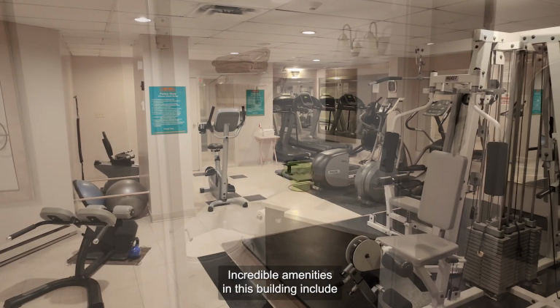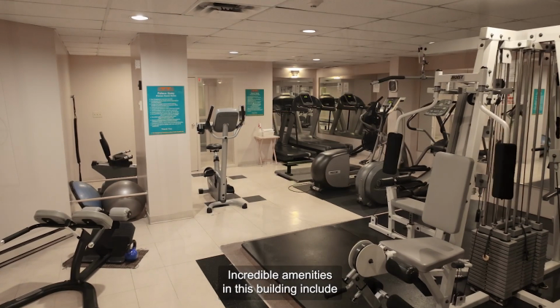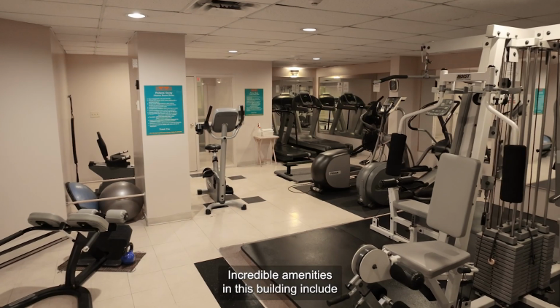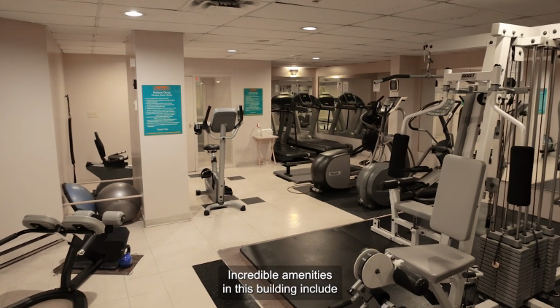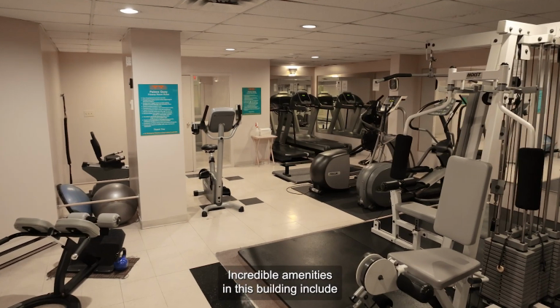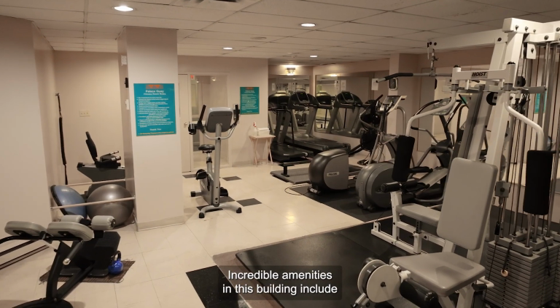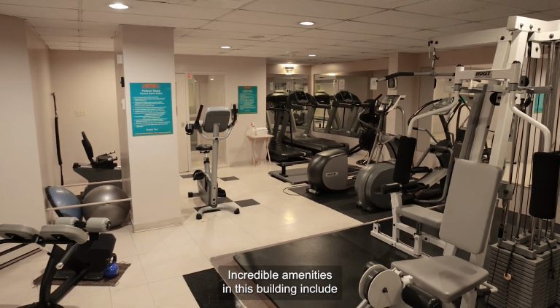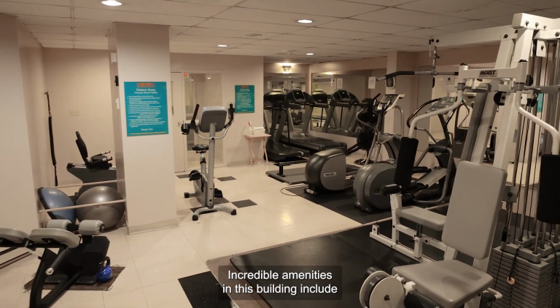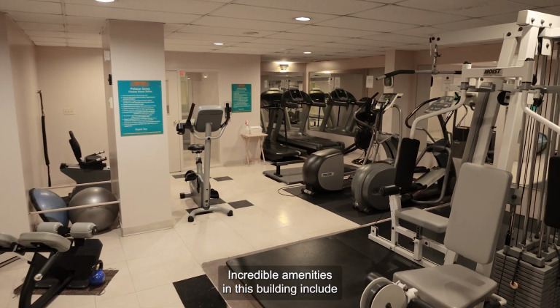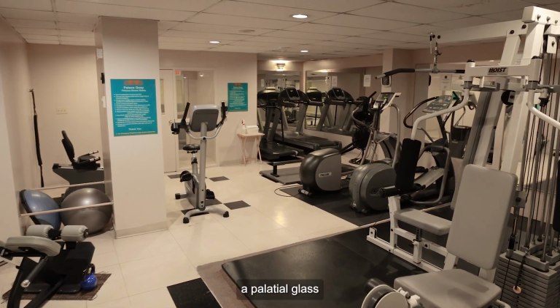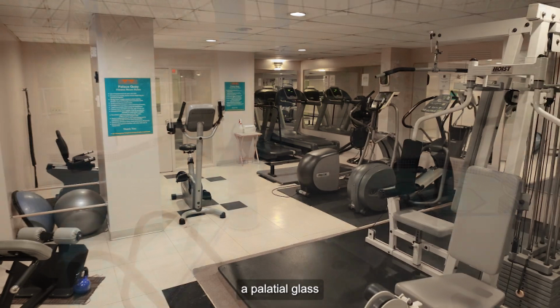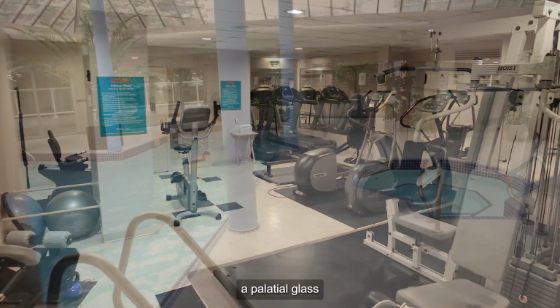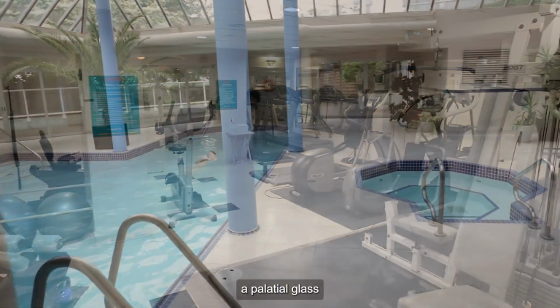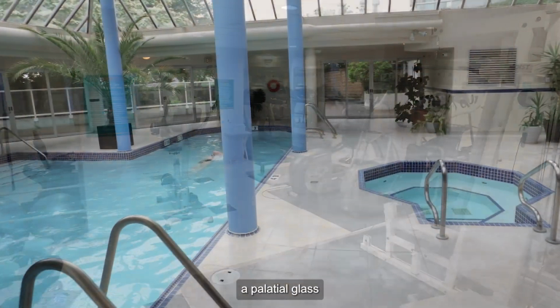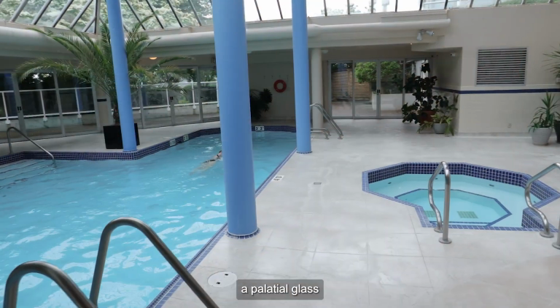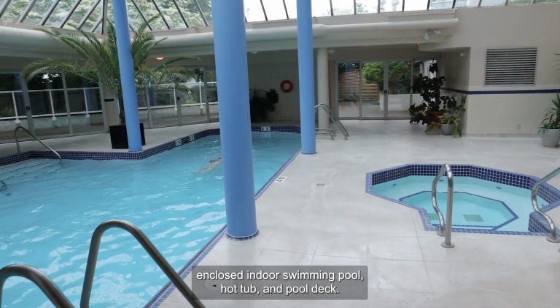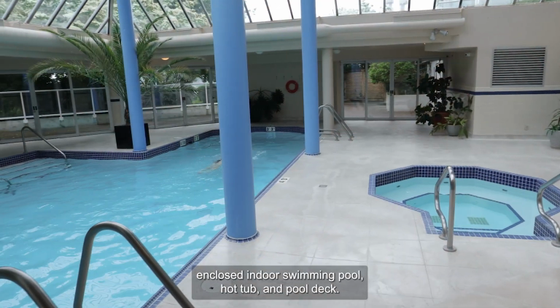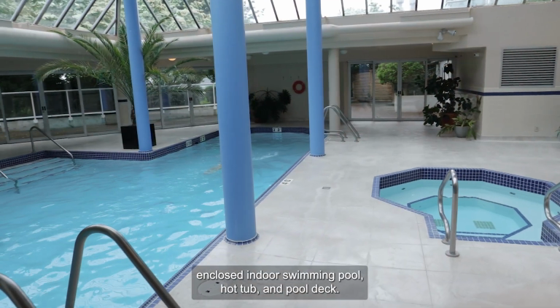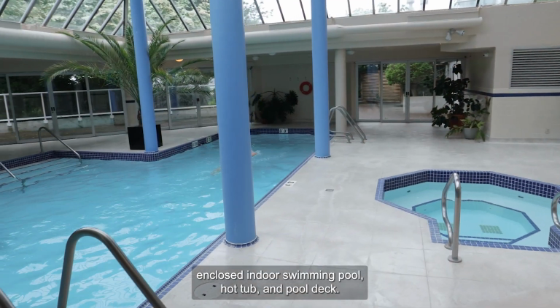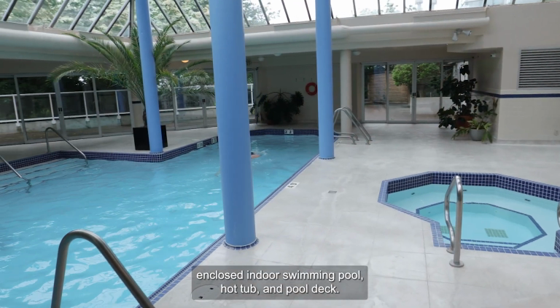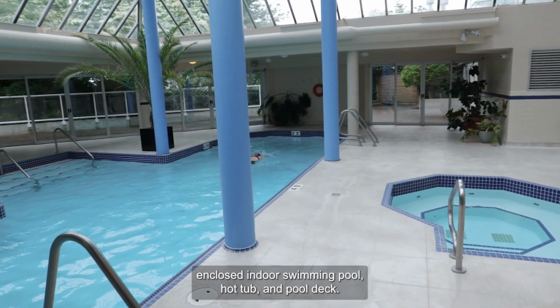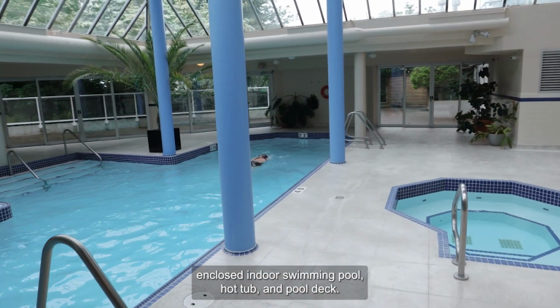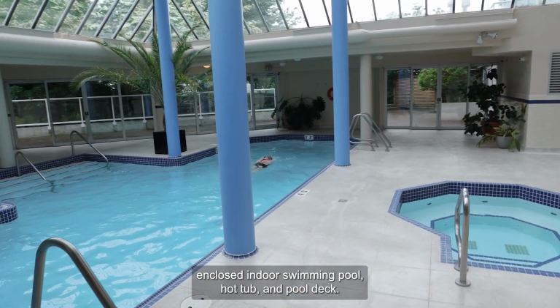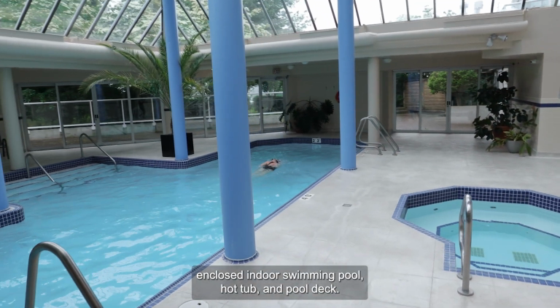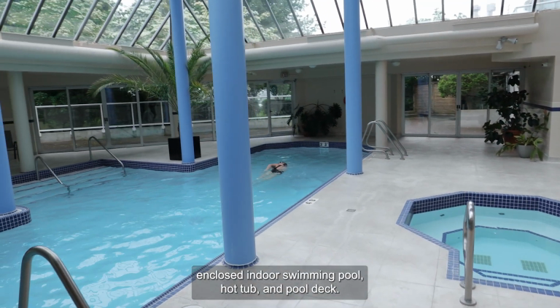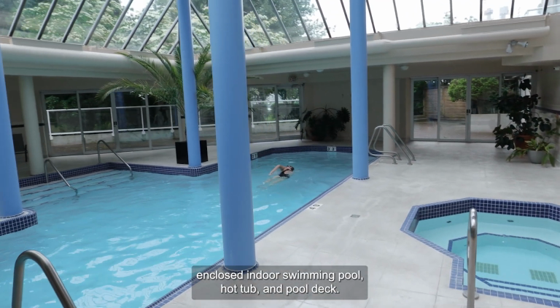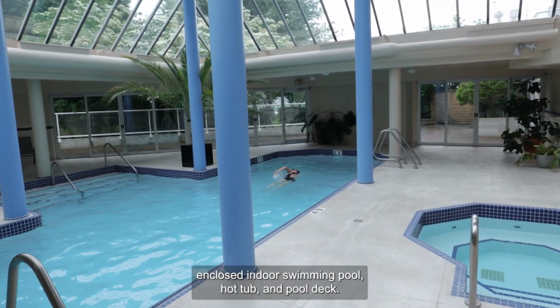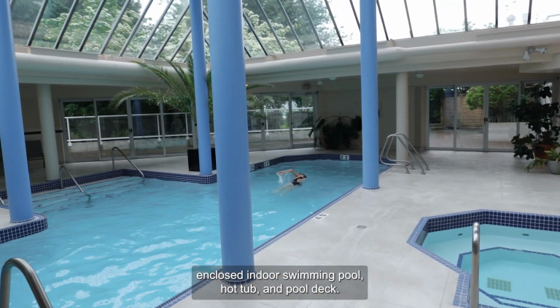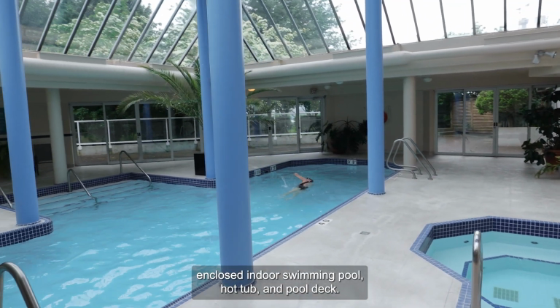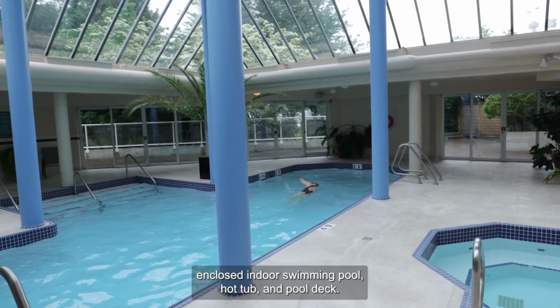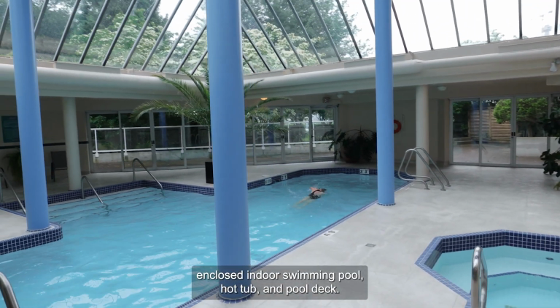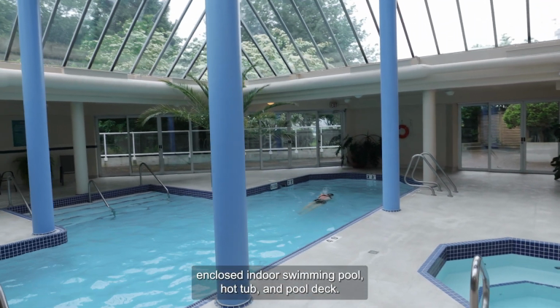Incredible amenities in this building include a palatial glass enclosed indoor swimming pool, hot tub and pool deck.